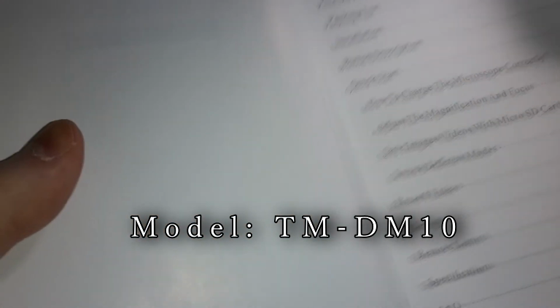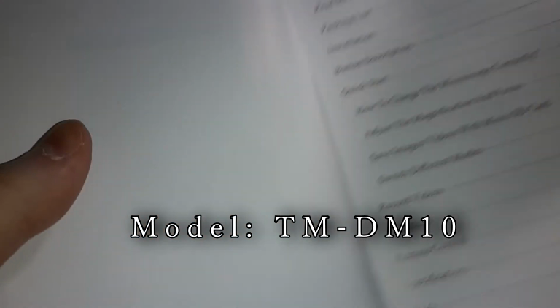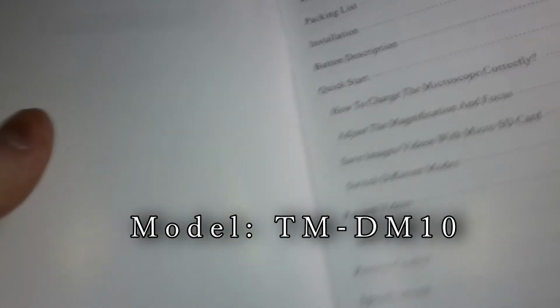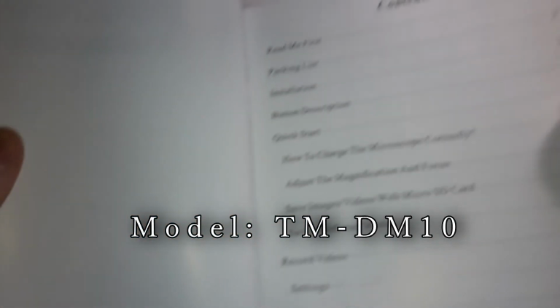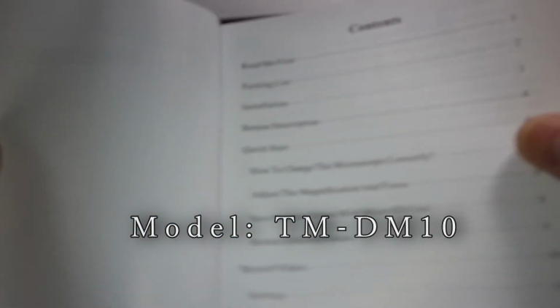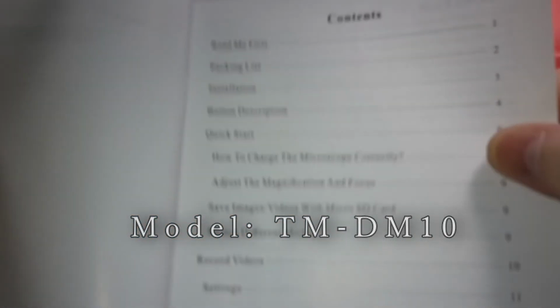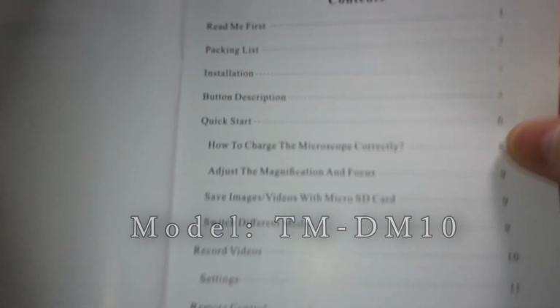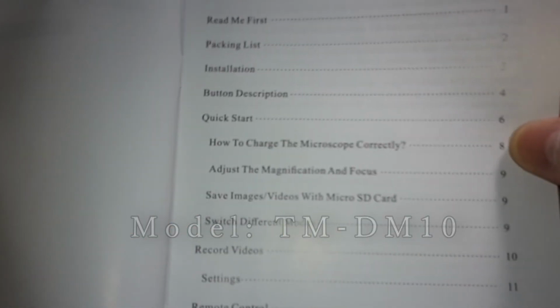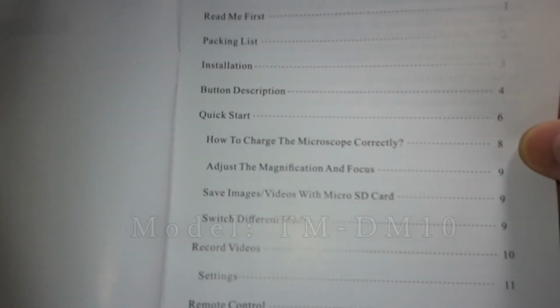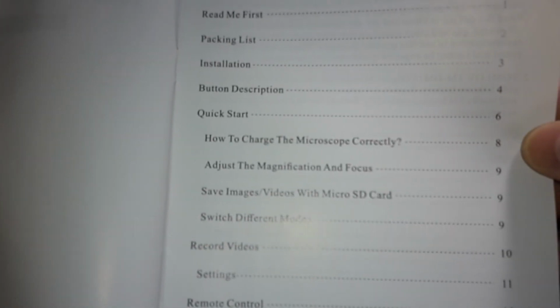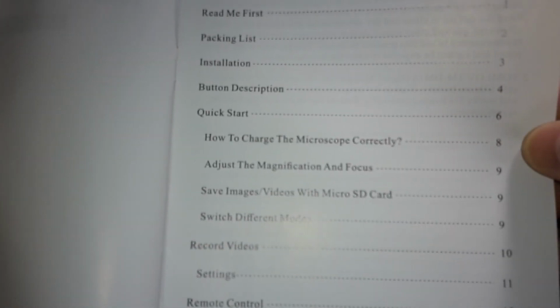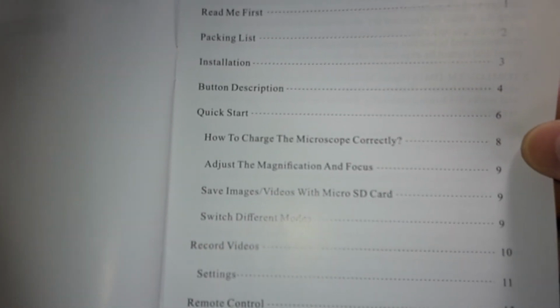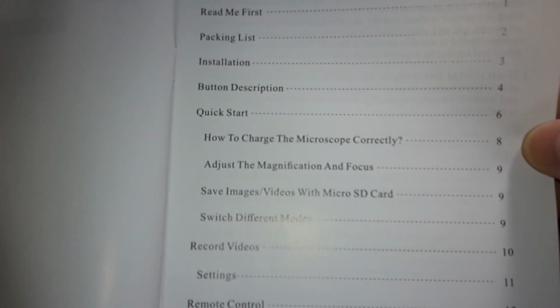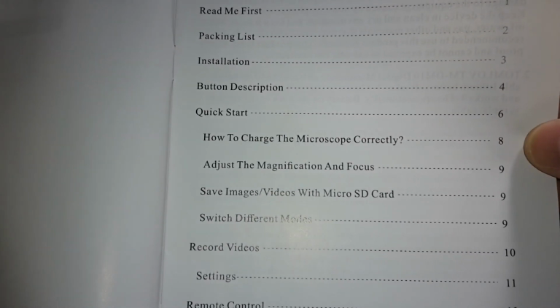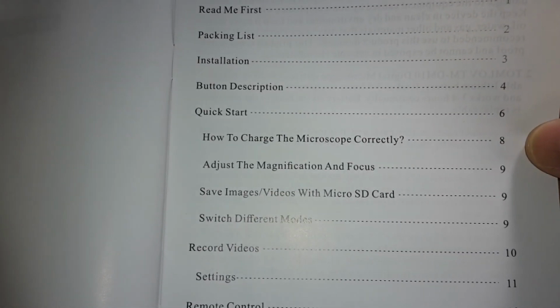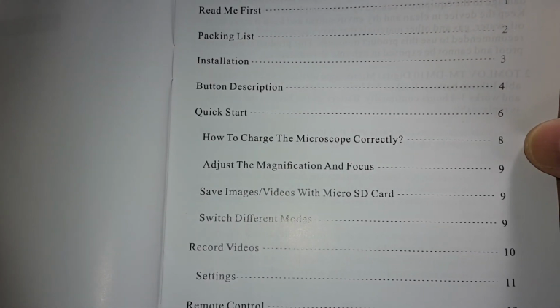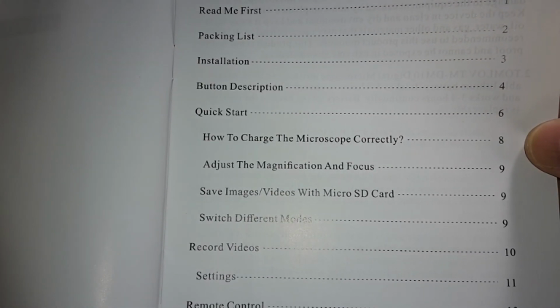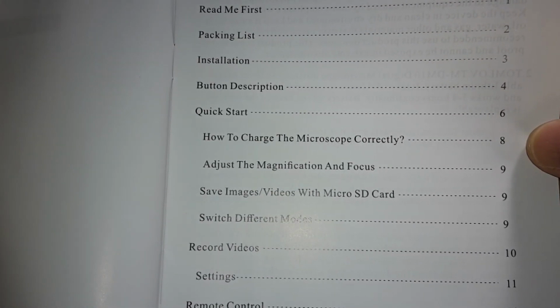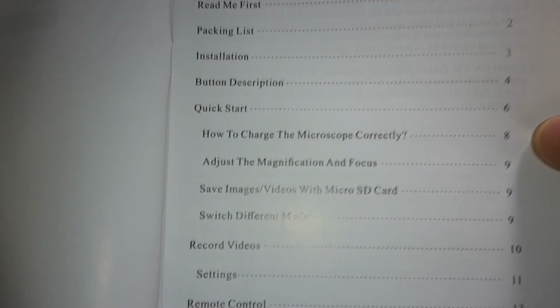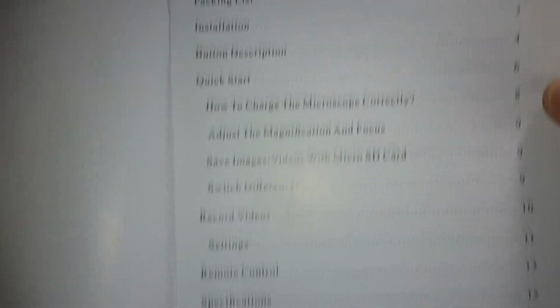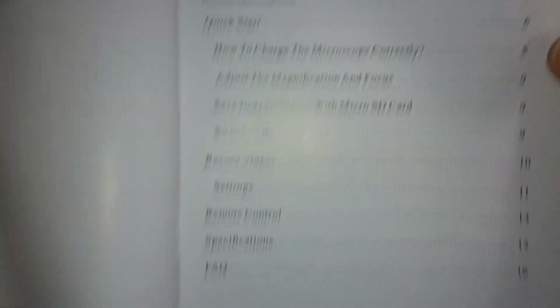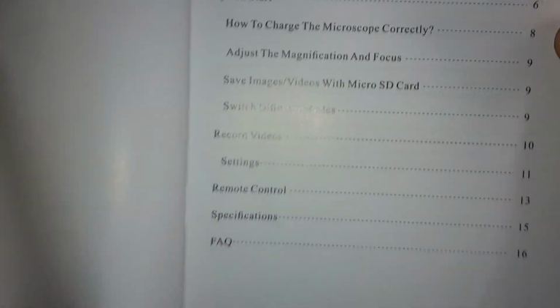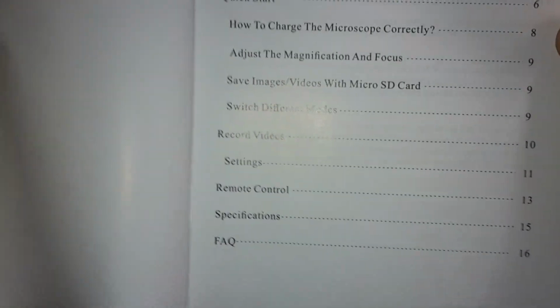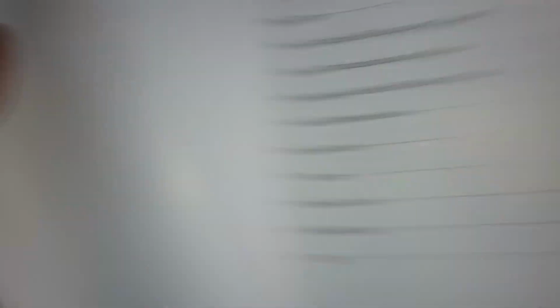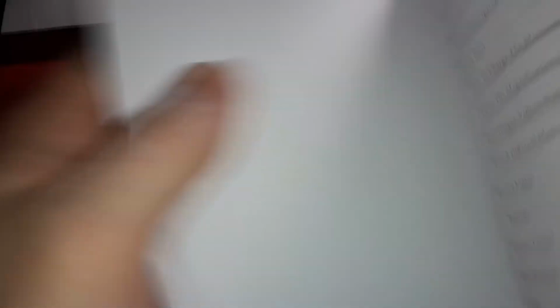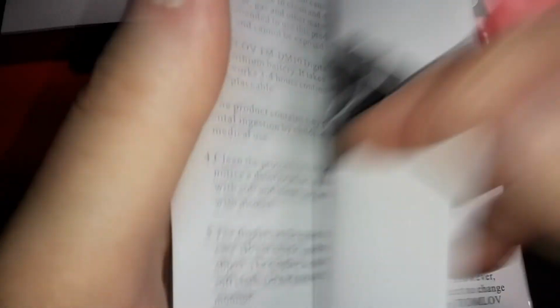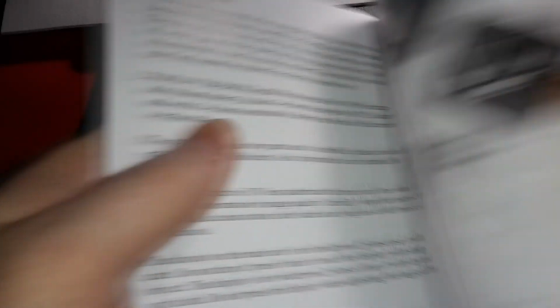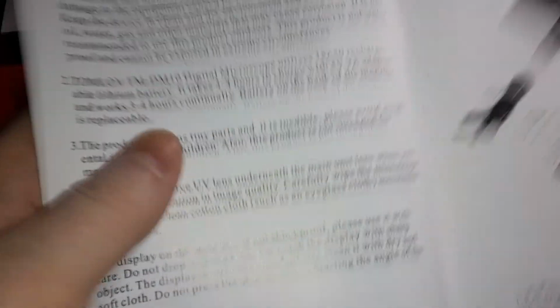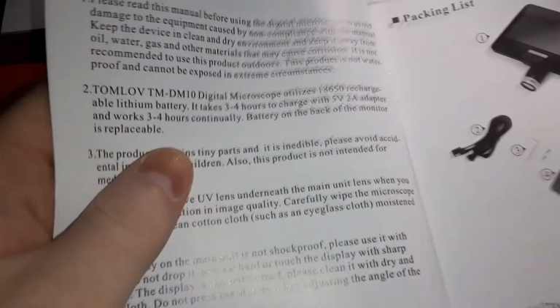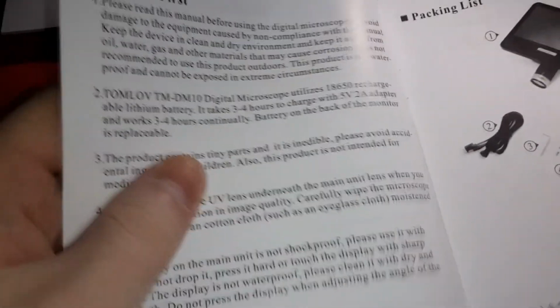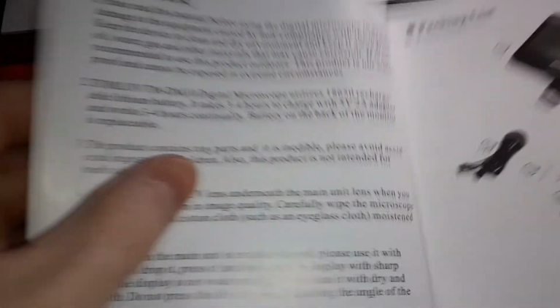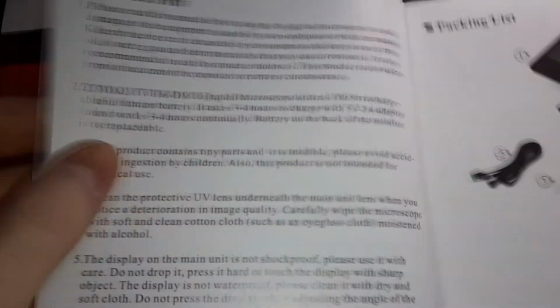We'll page through the manual real quick, and then we'll go ahead and see the device itself and go through some of the specifications.